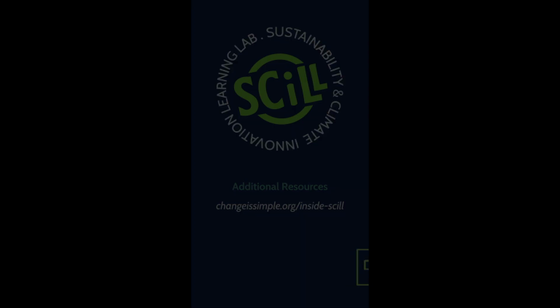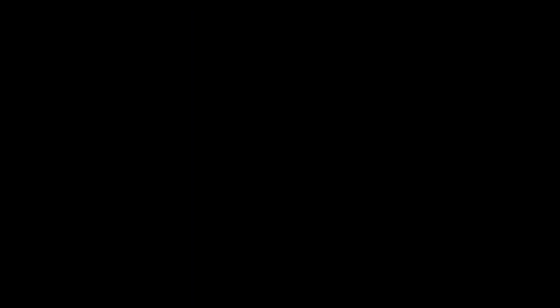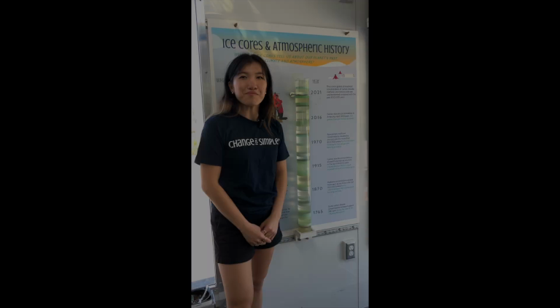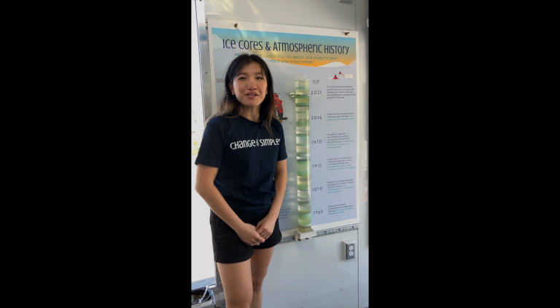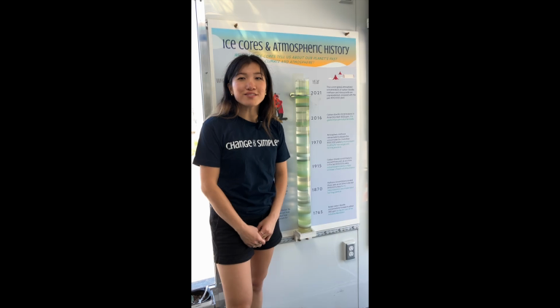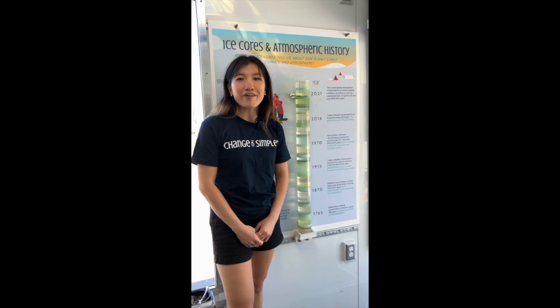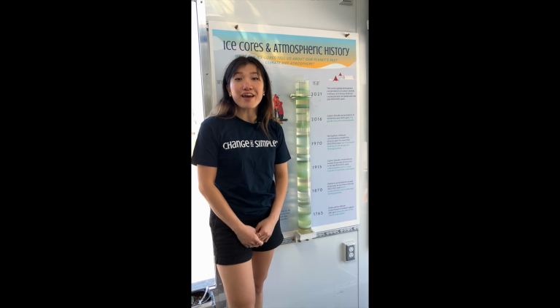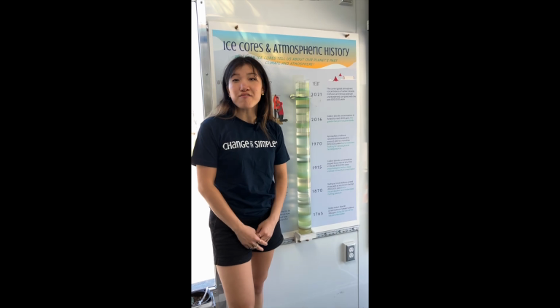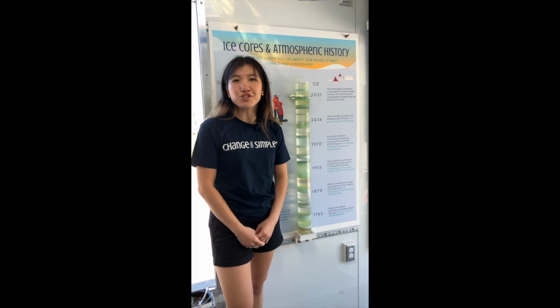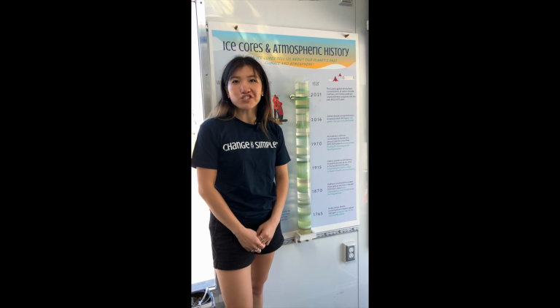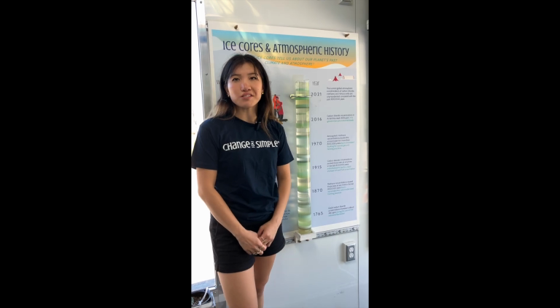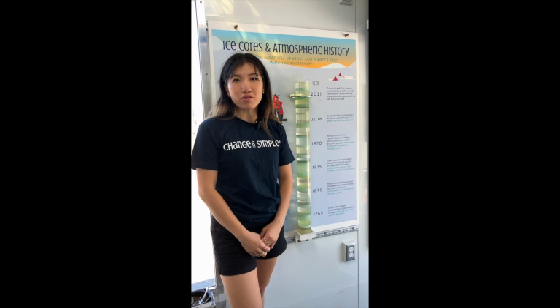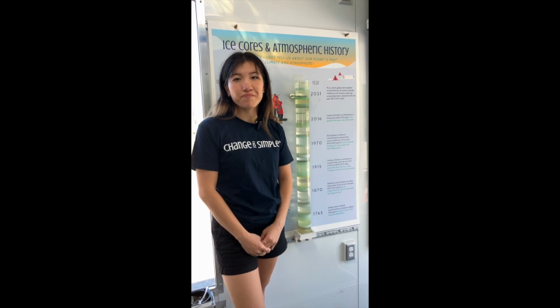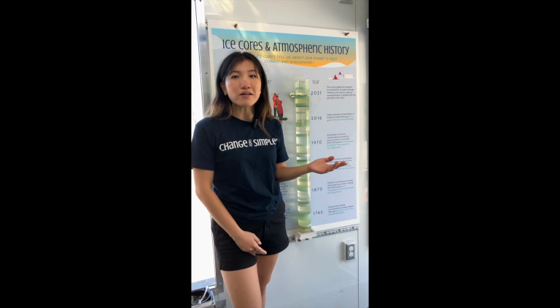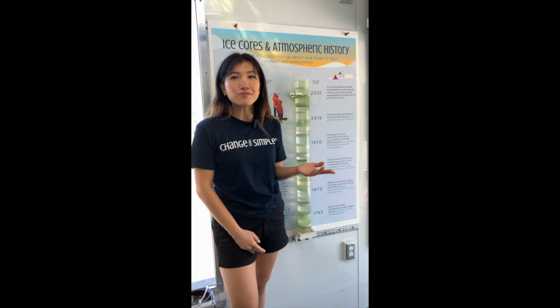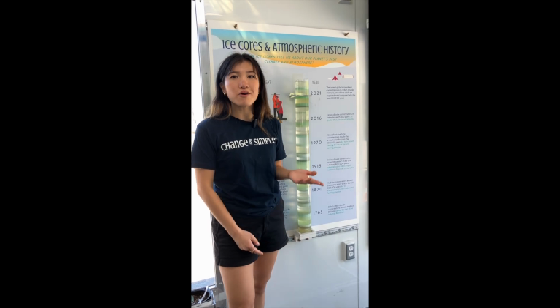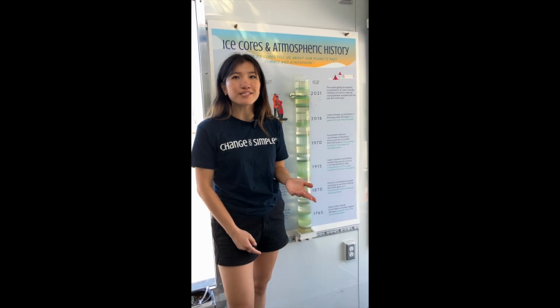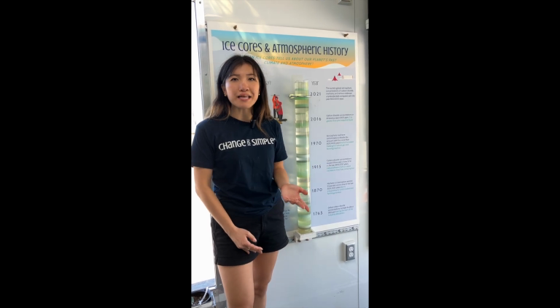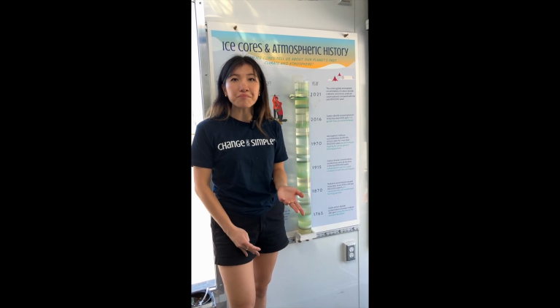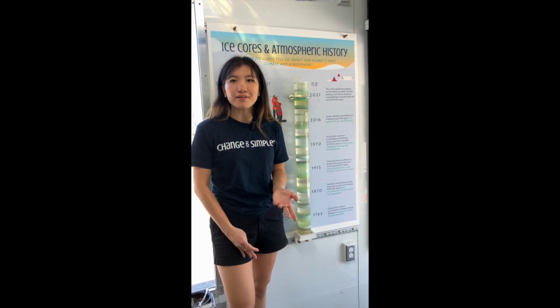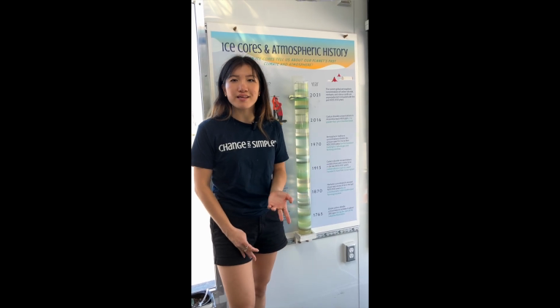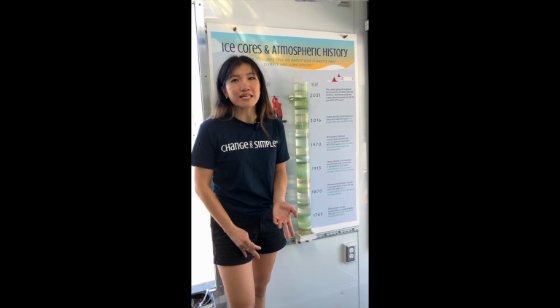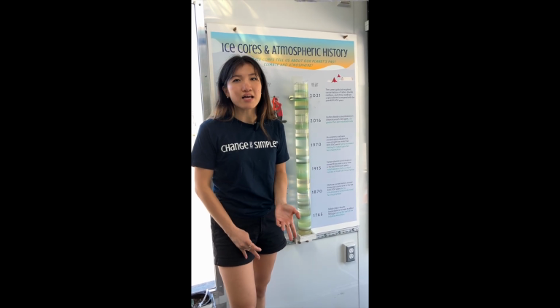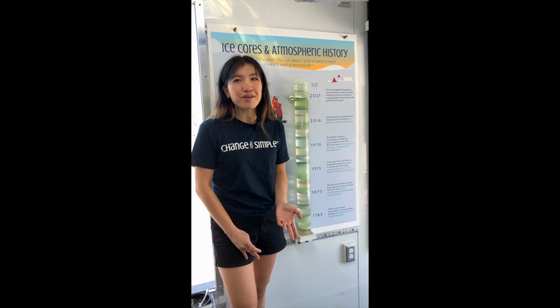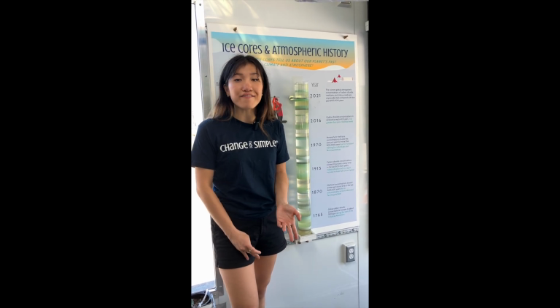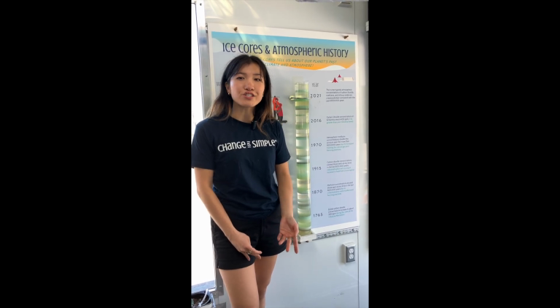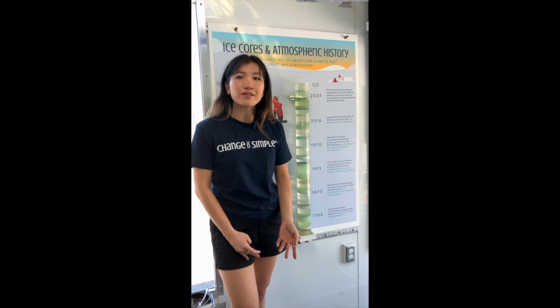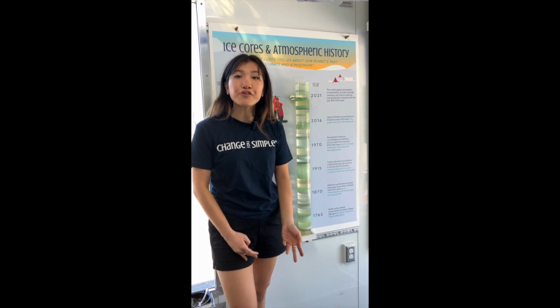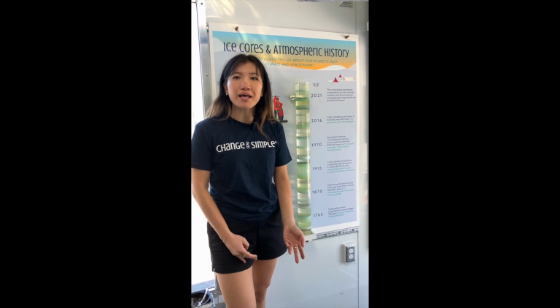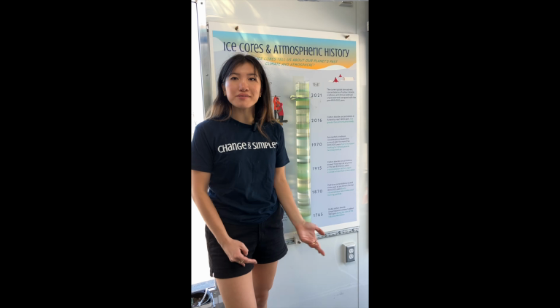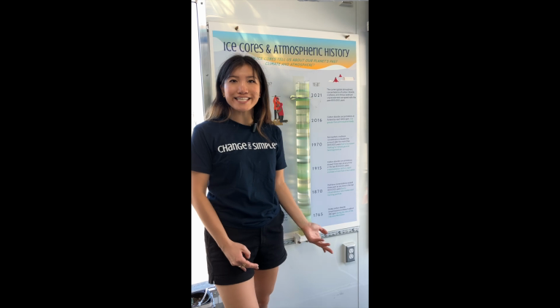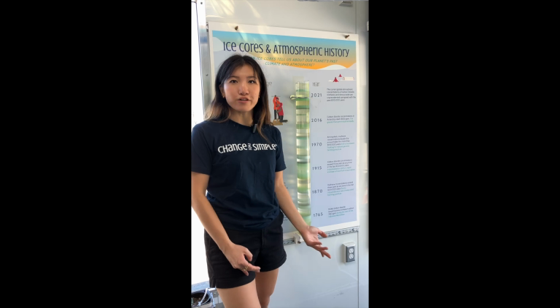Hi, my name is Lark and I'm from Change is Simple. Welcome to our sustainability and climate innovation learning lab, SCIL.